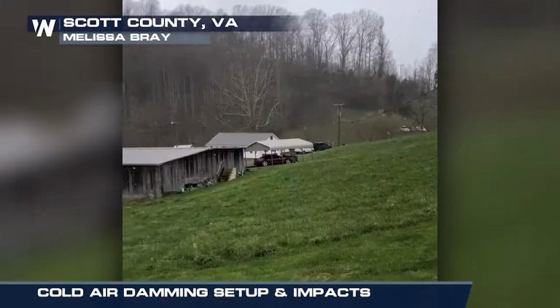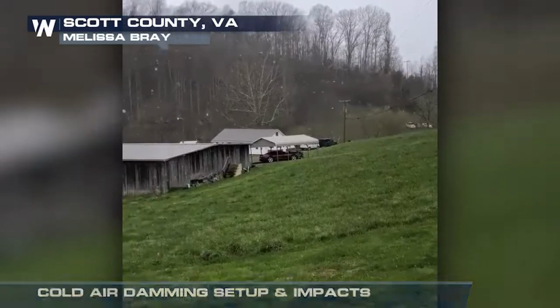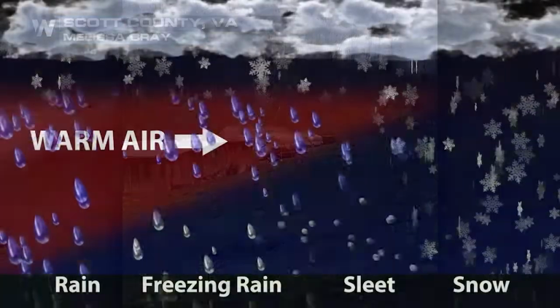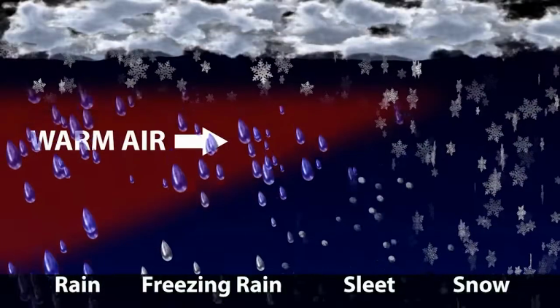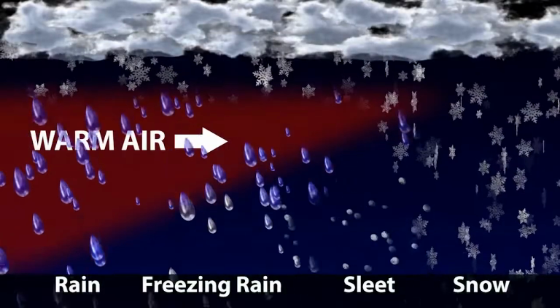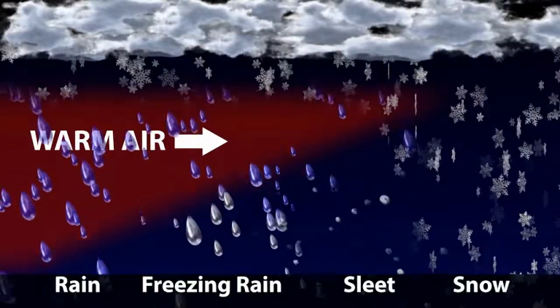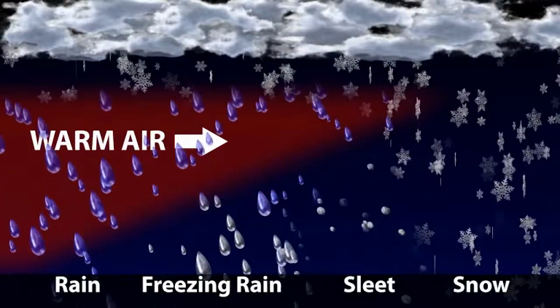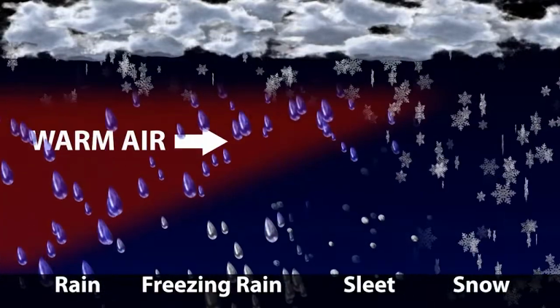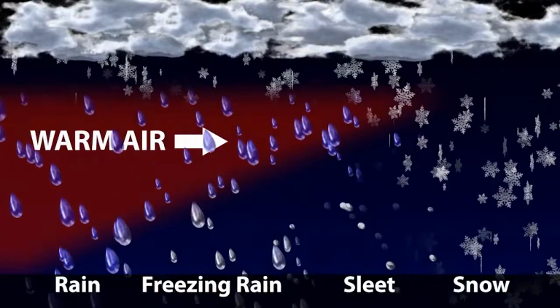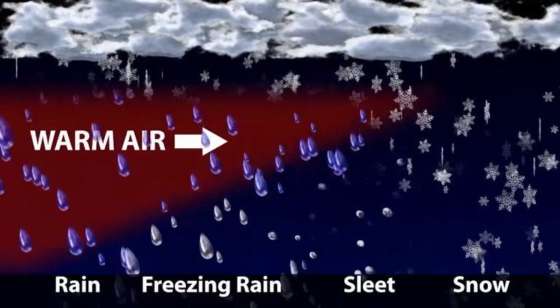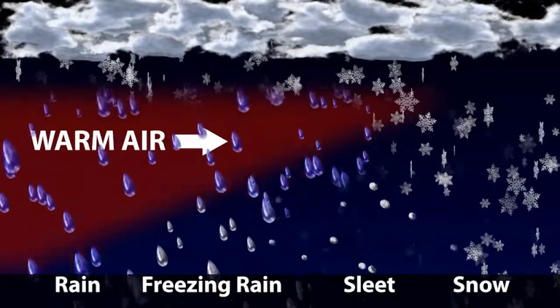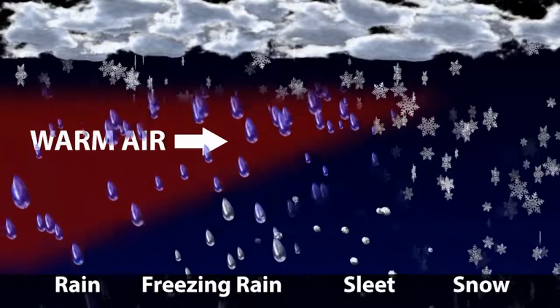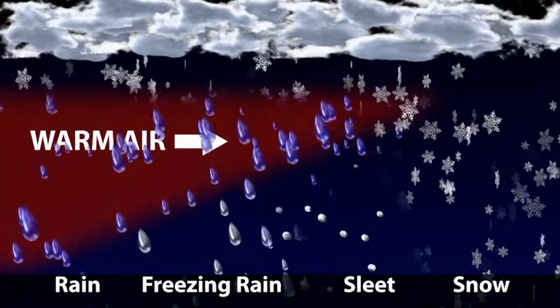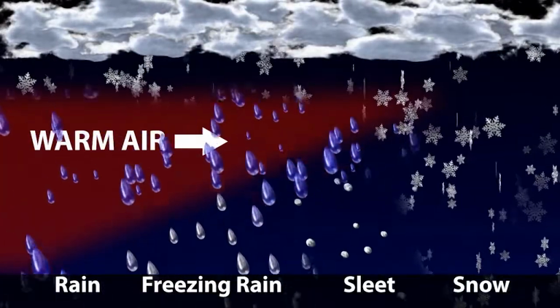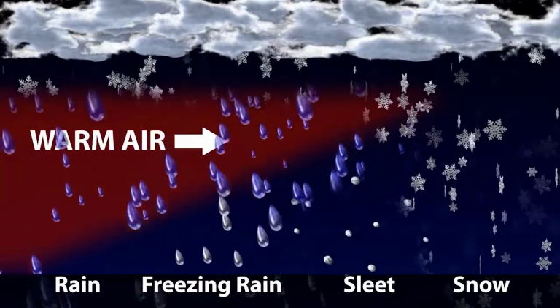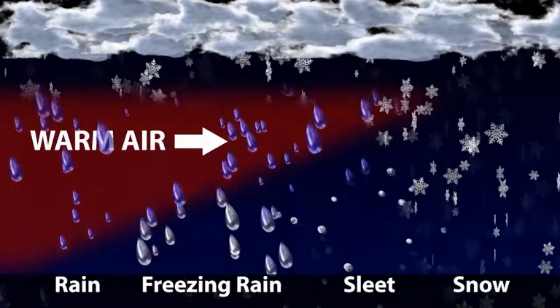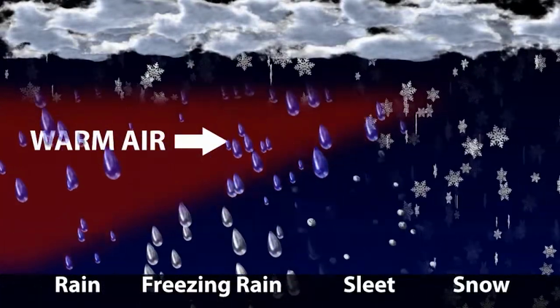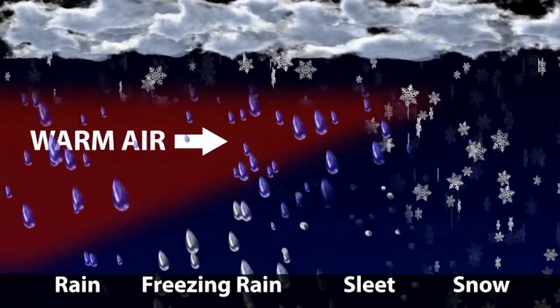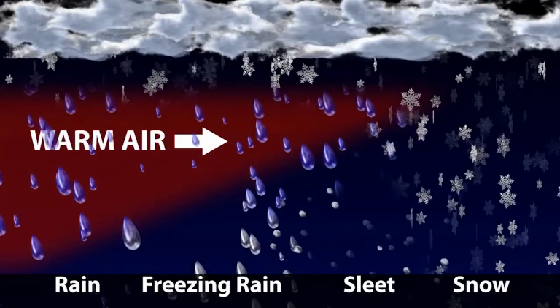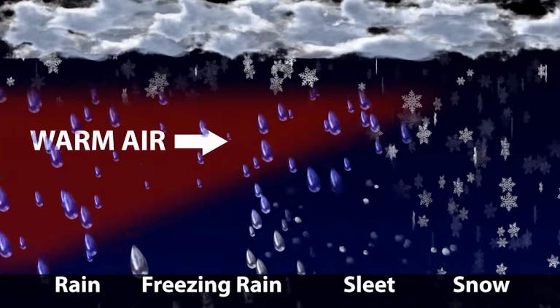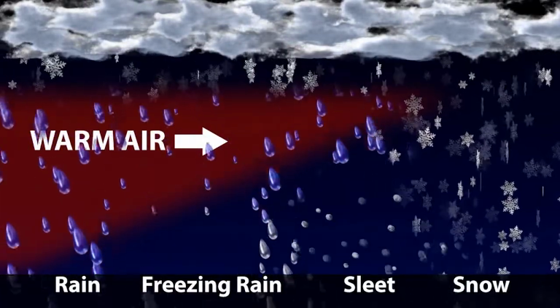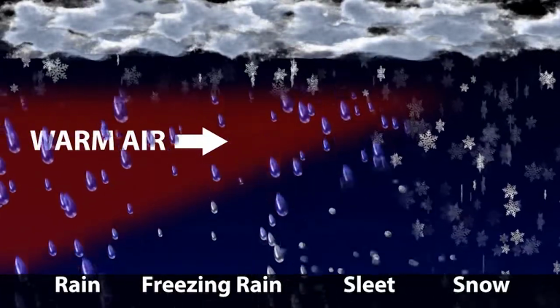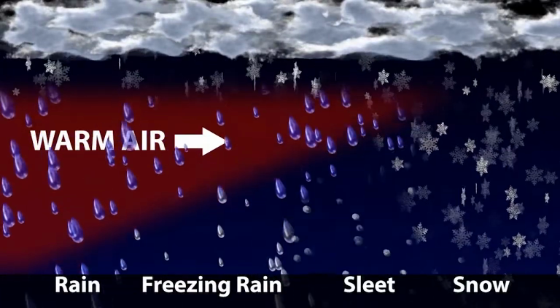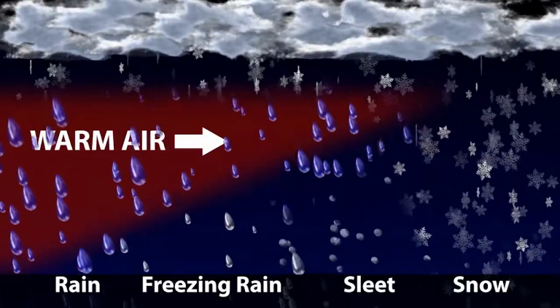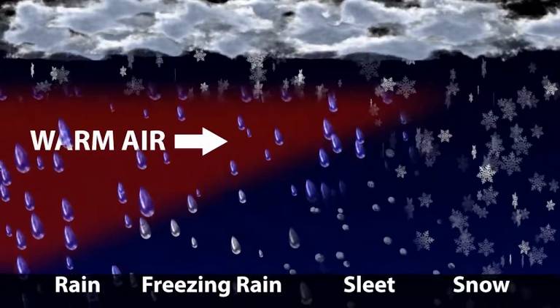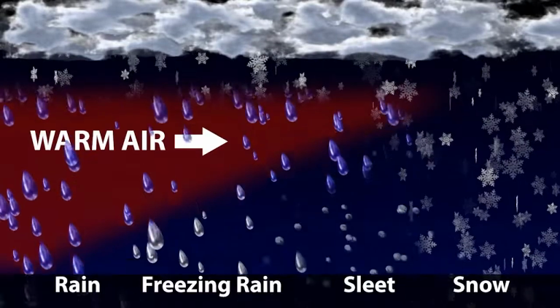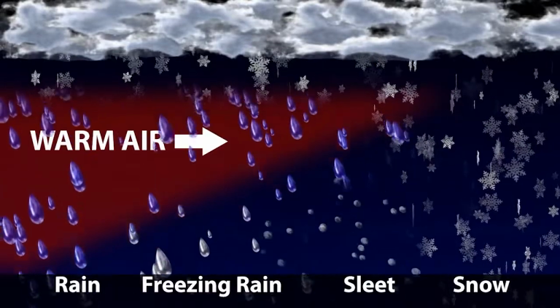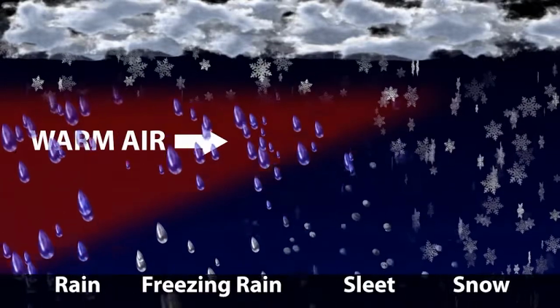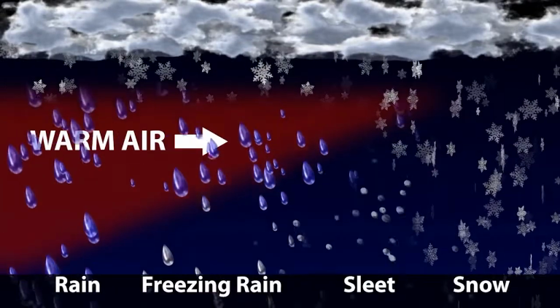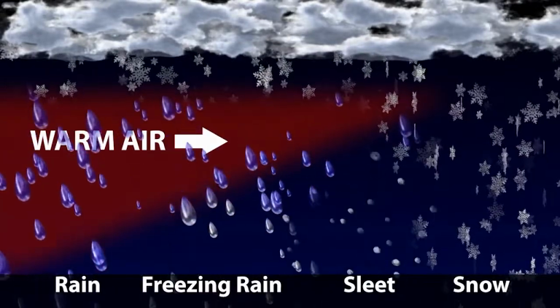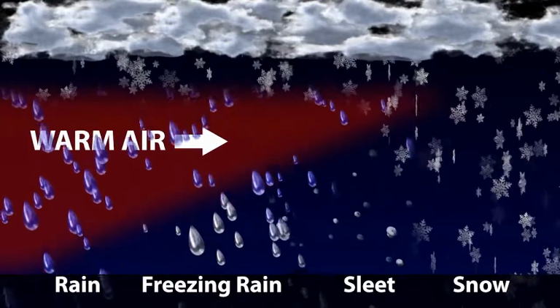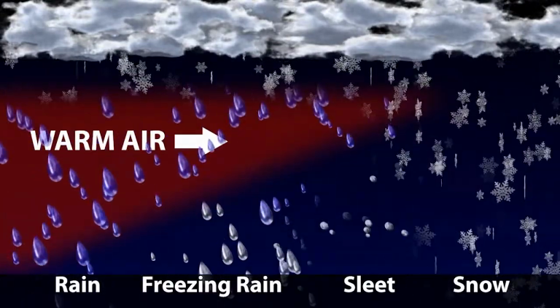Once precipitation begins, it can fall as snow, sleet, or freezing rain, depending on the depth of the cold layer.